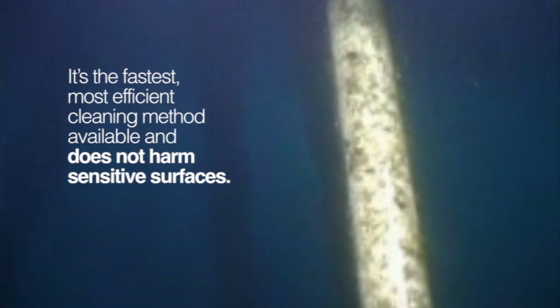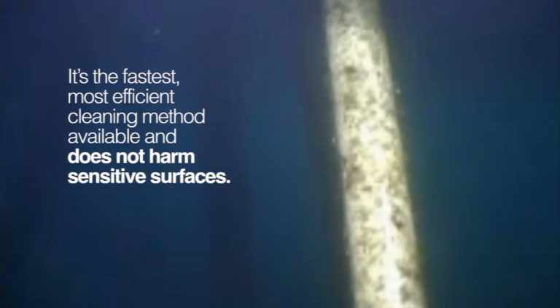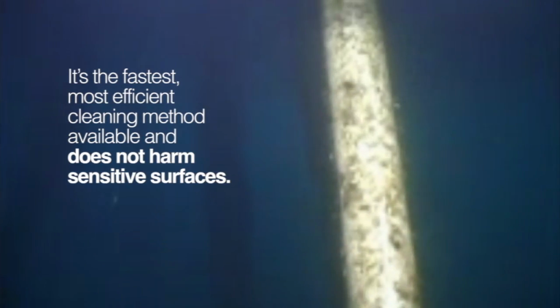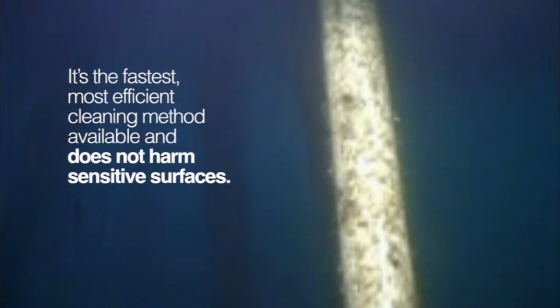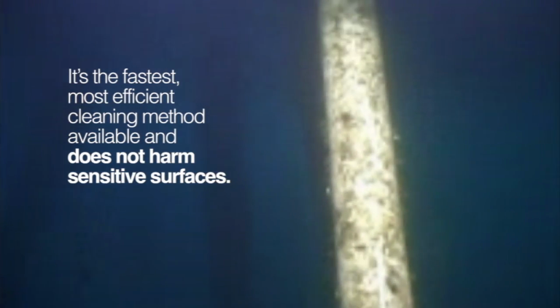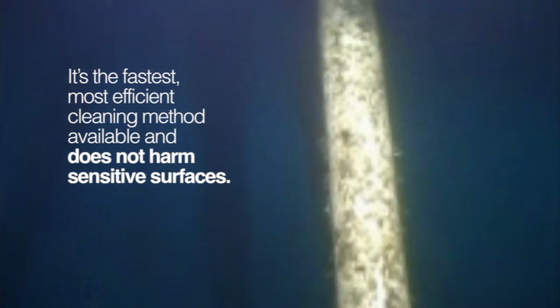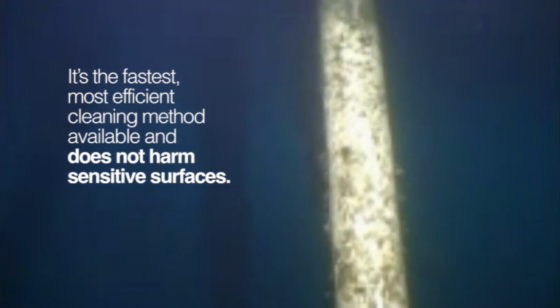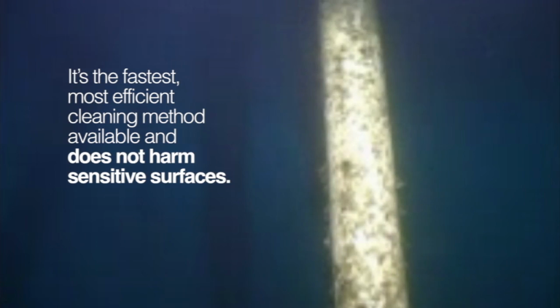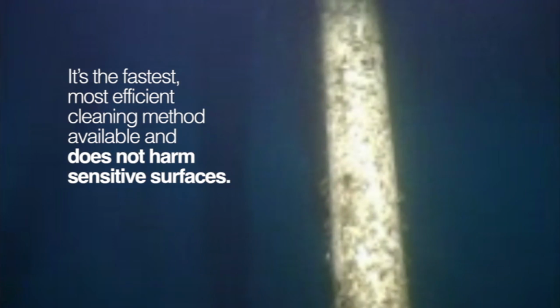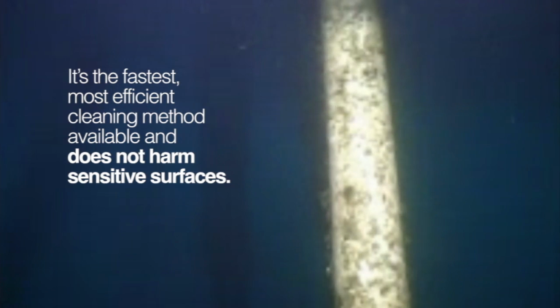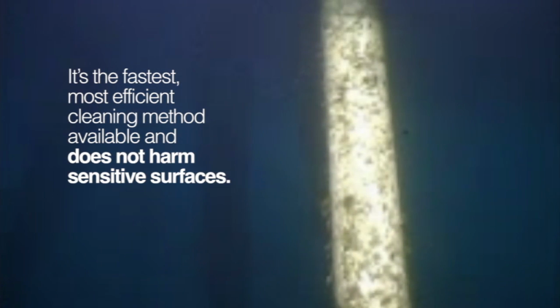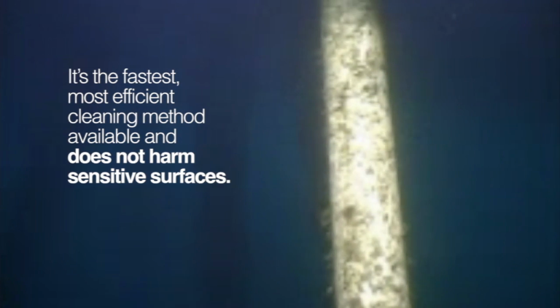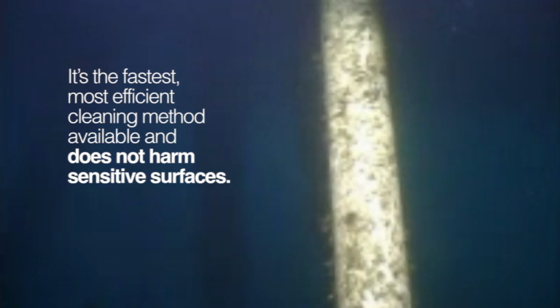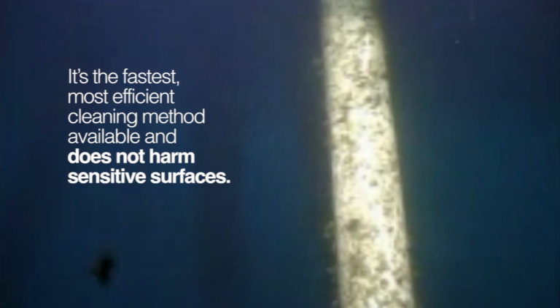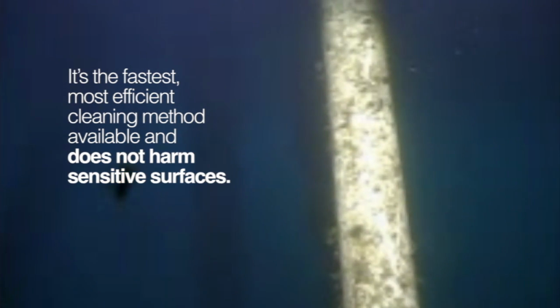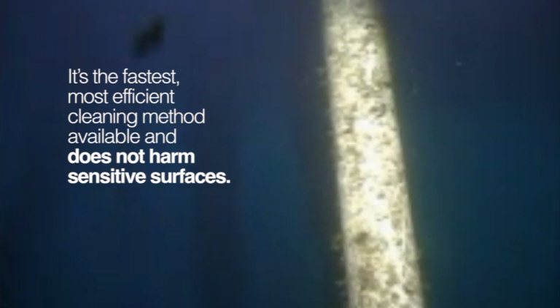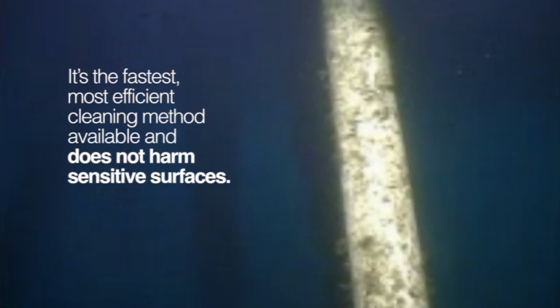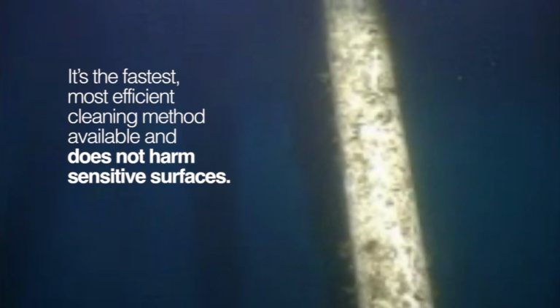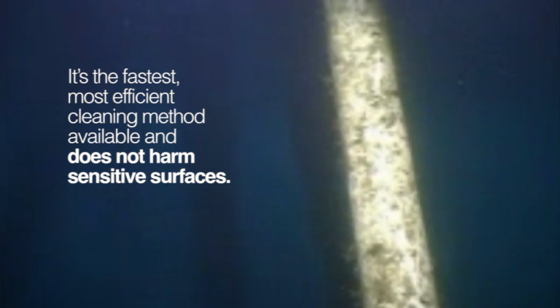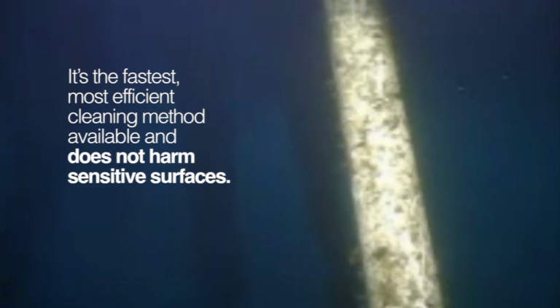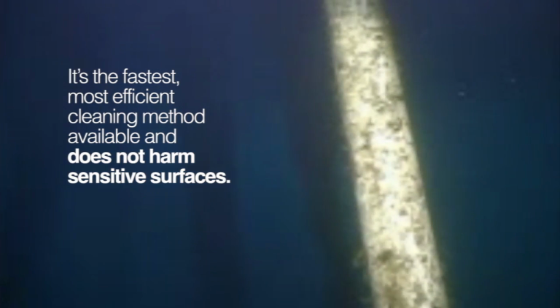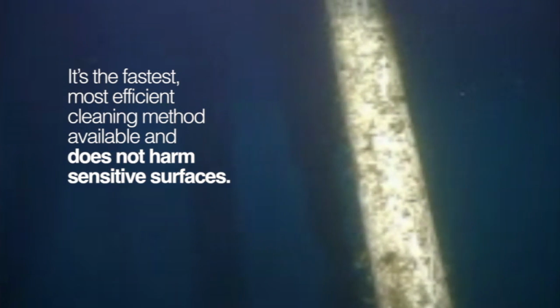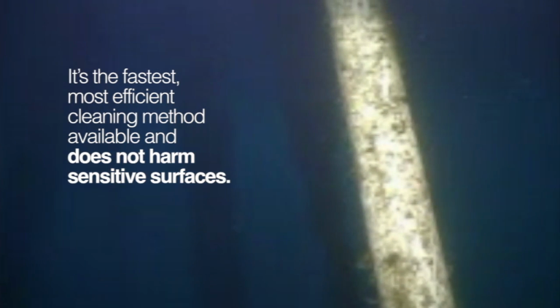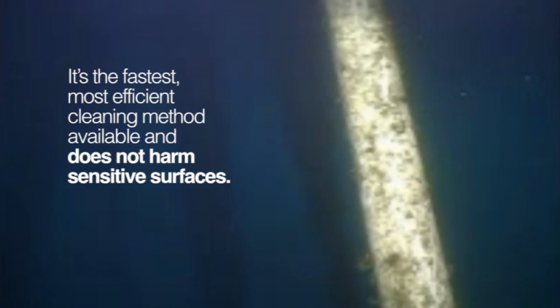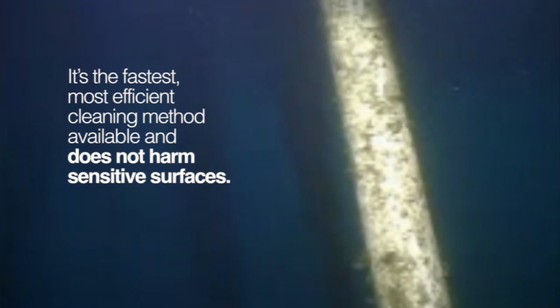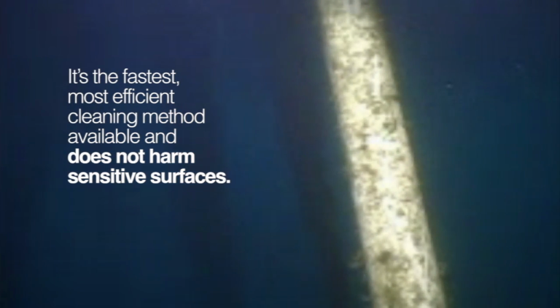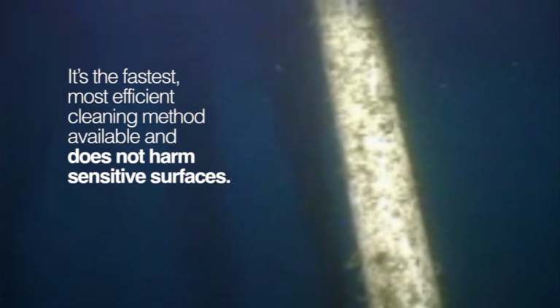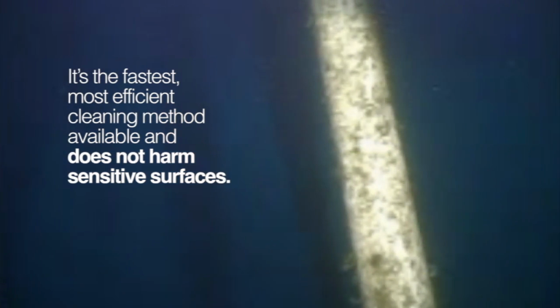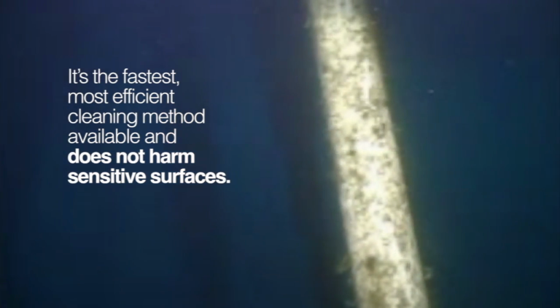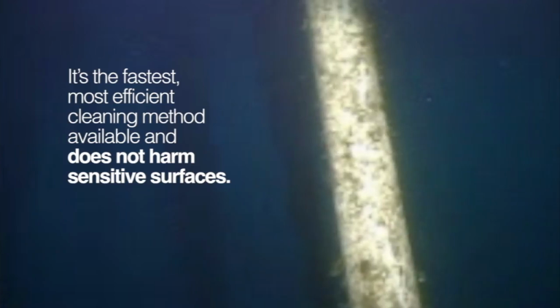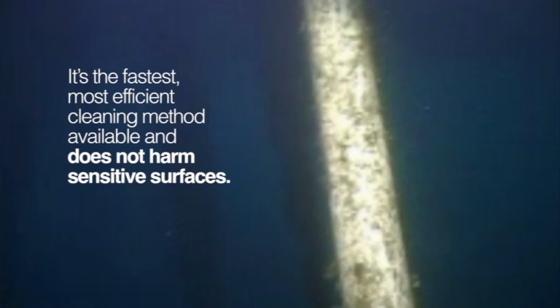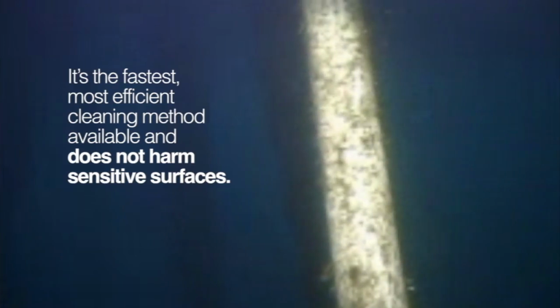FlexiClean is the fastest, most efficient subsea cleaning method available, and it will not harm sensitive surfaces.